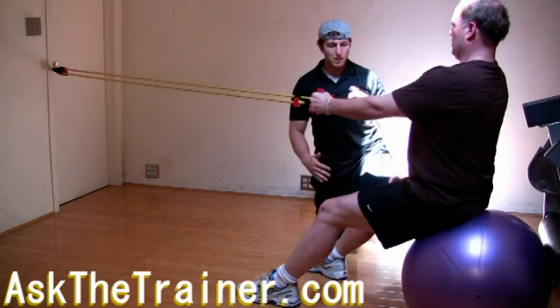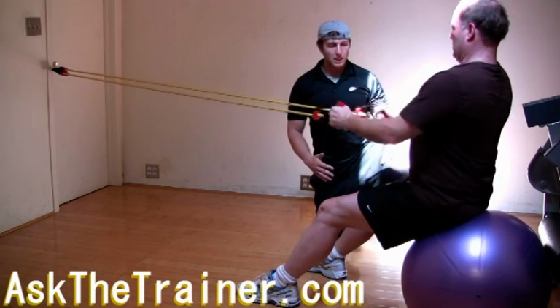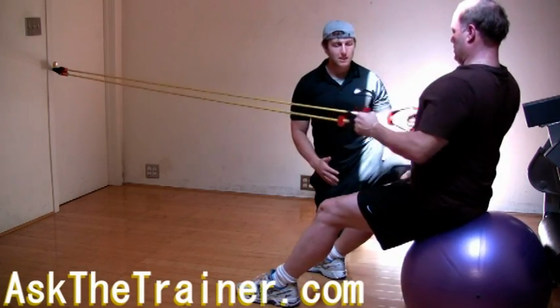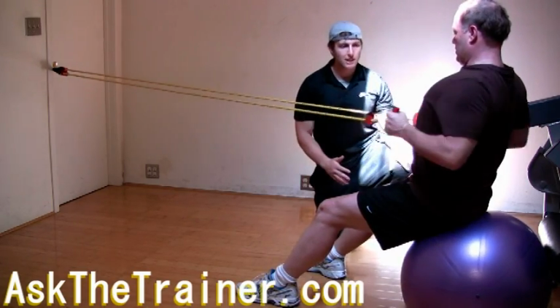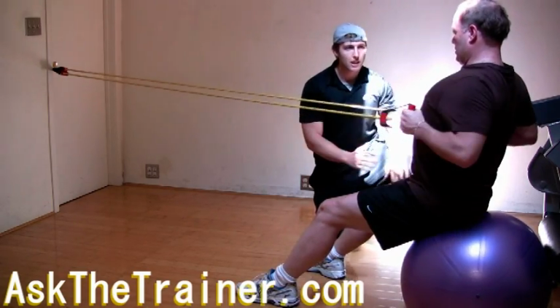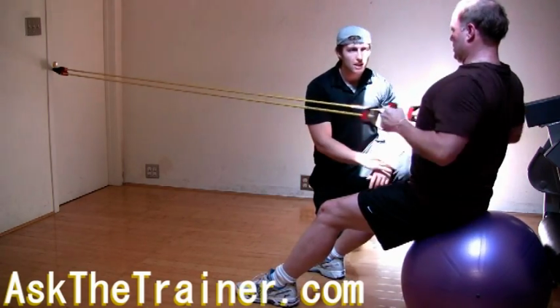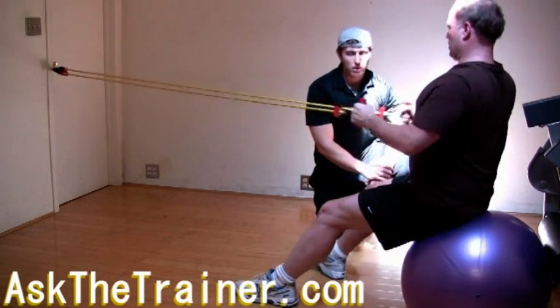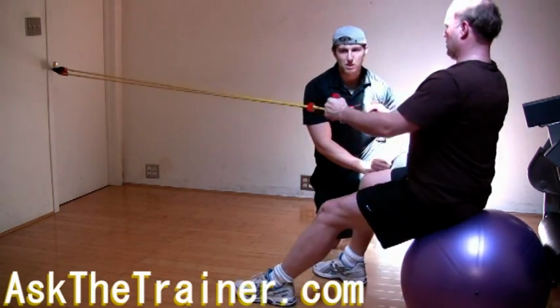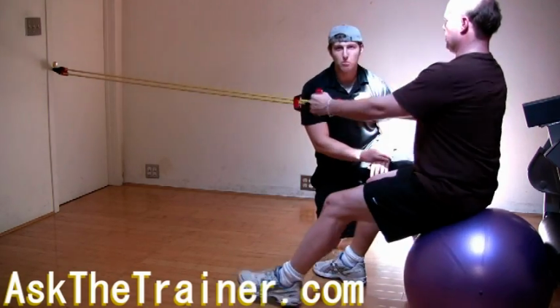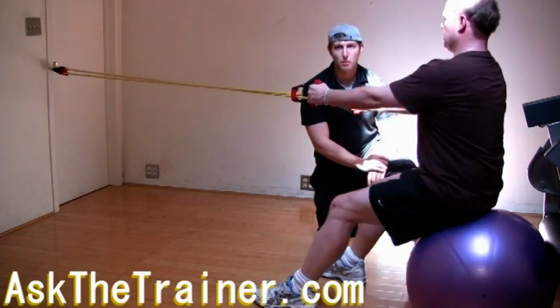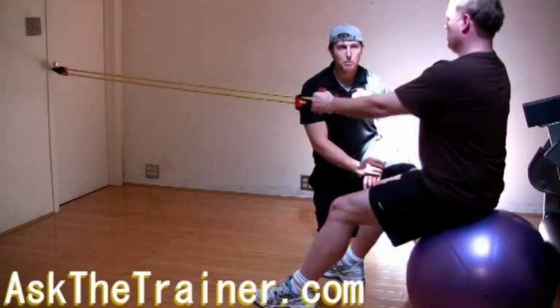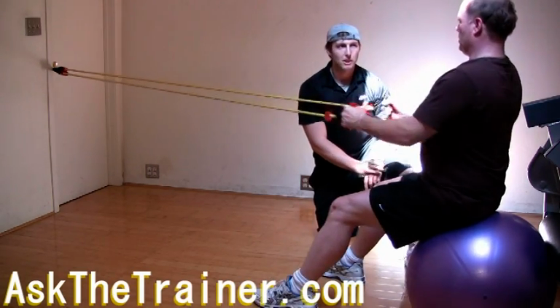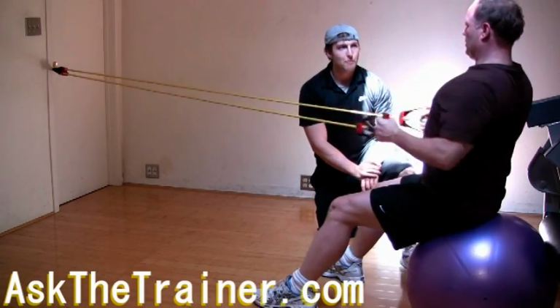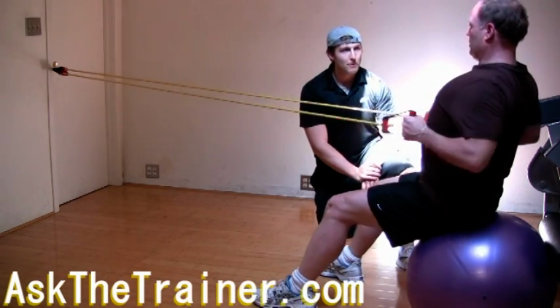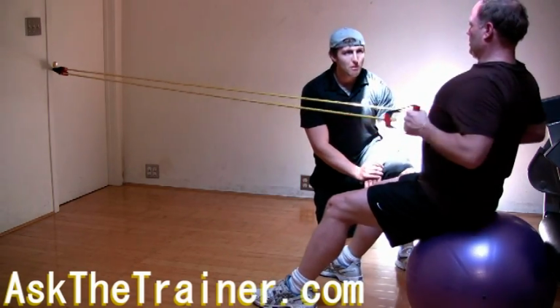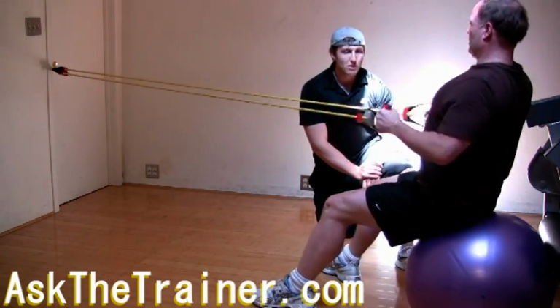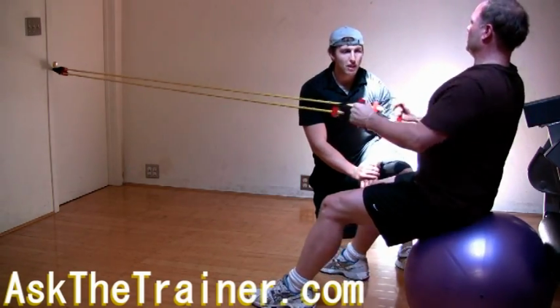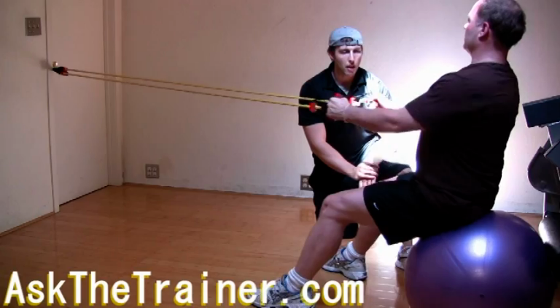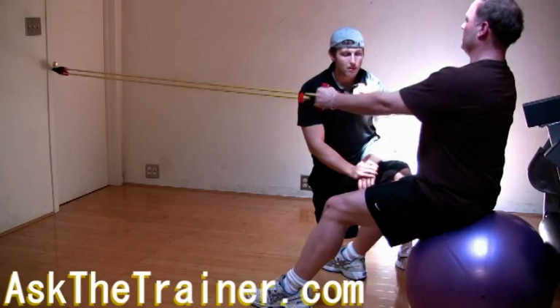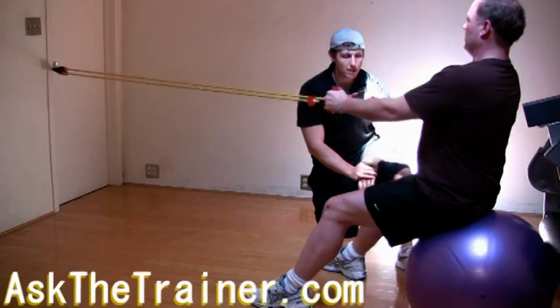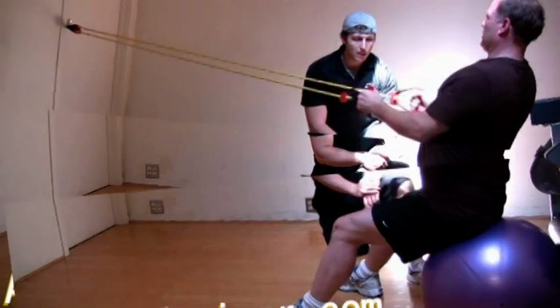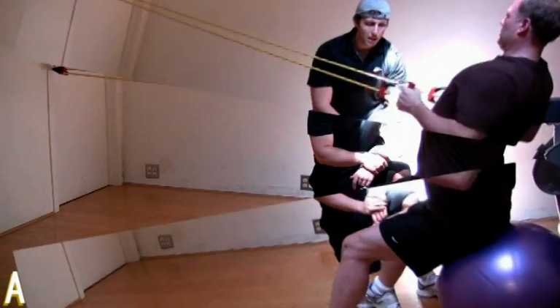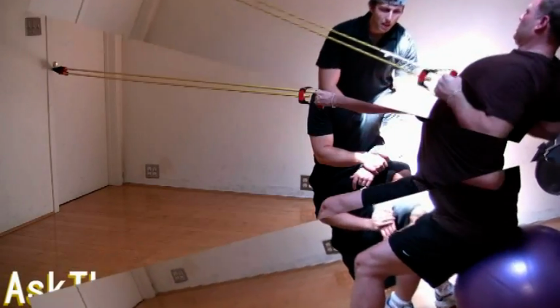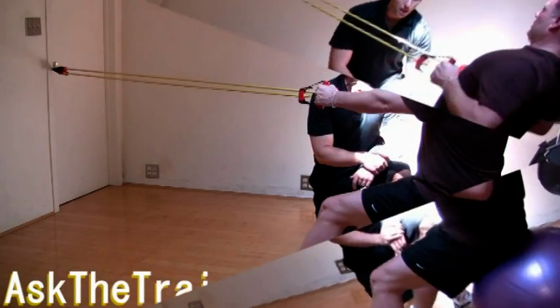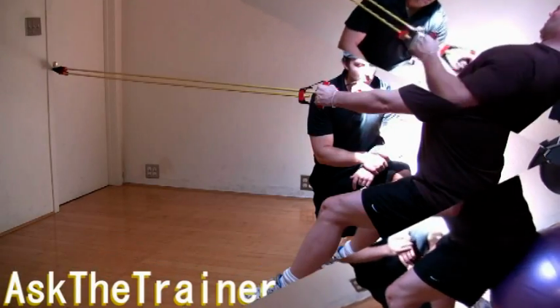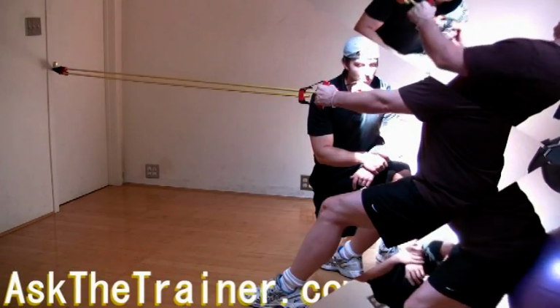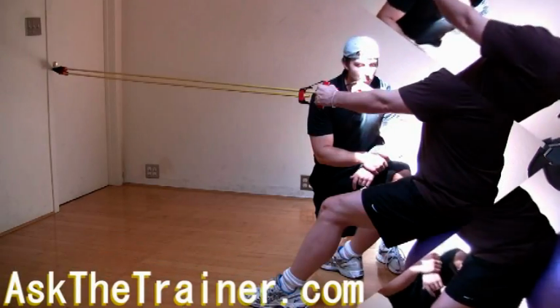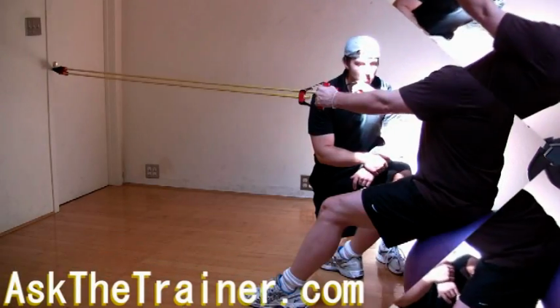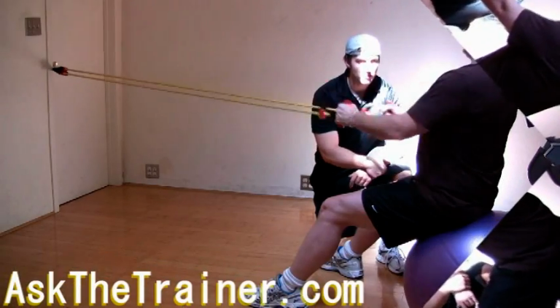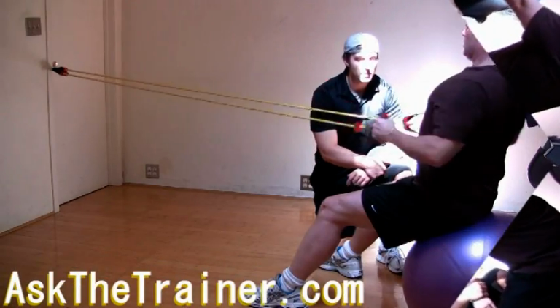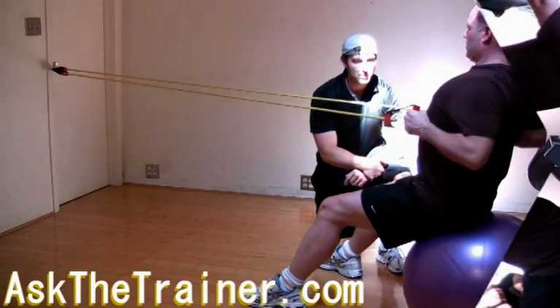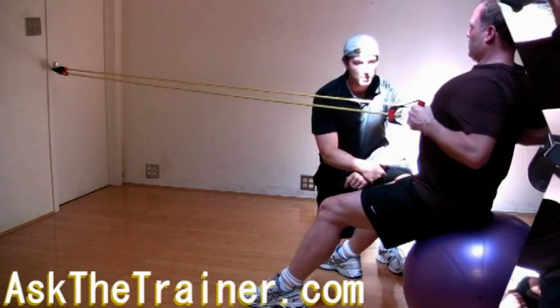If you have synergistic dominance with your biceps, this will allow you to strengthen your back muscles as the biceps are pretty fatigued.